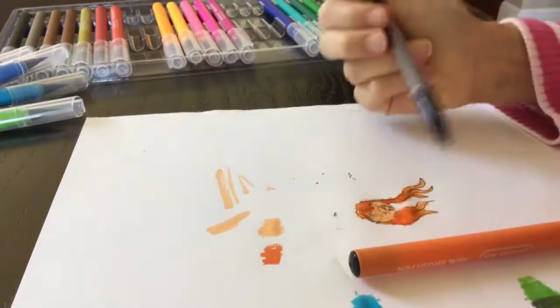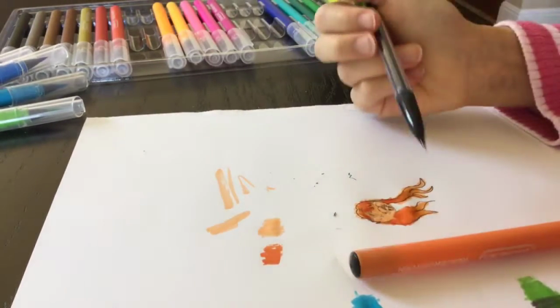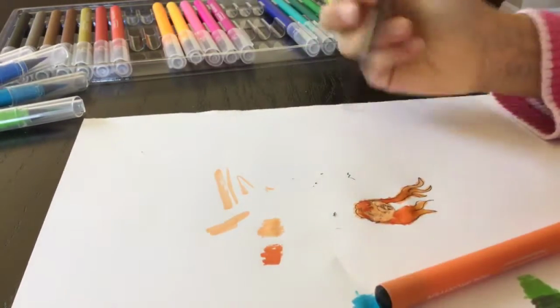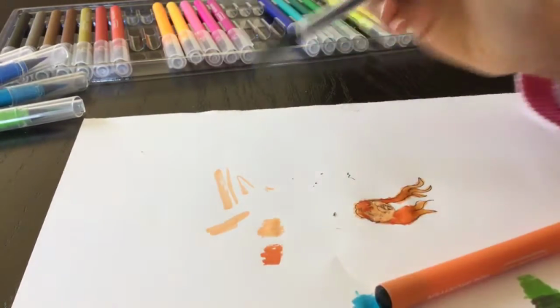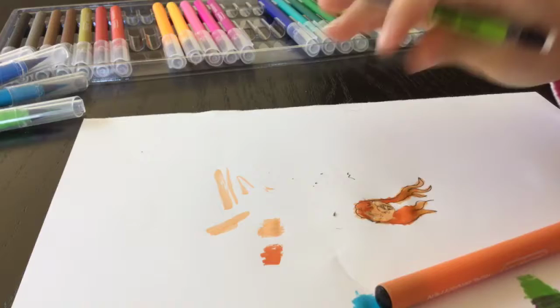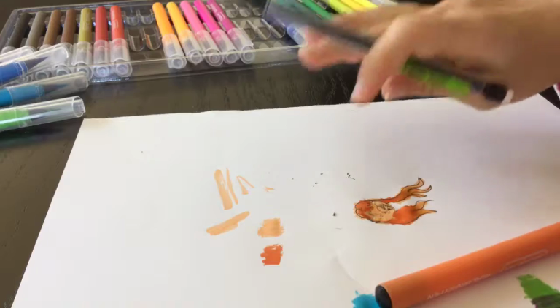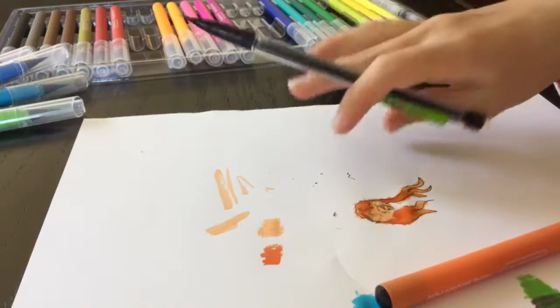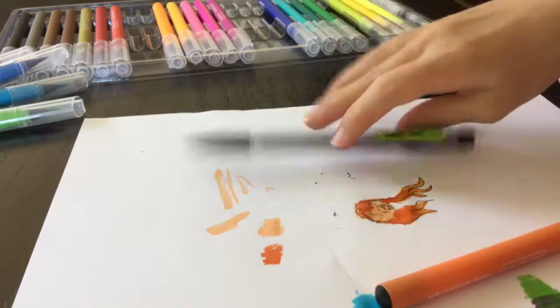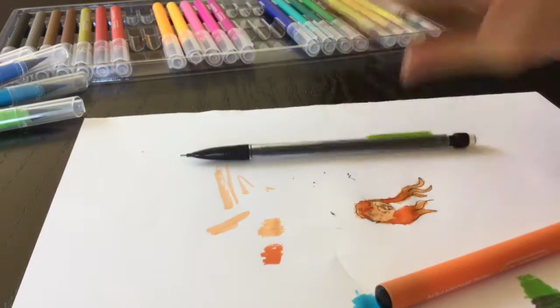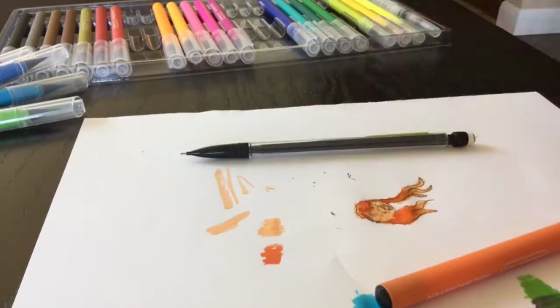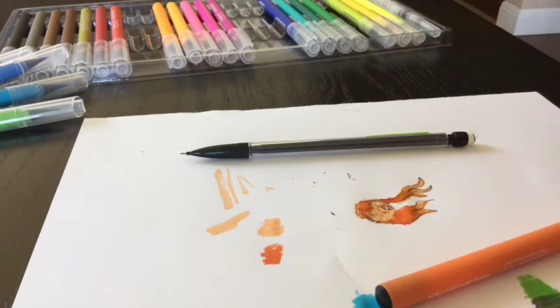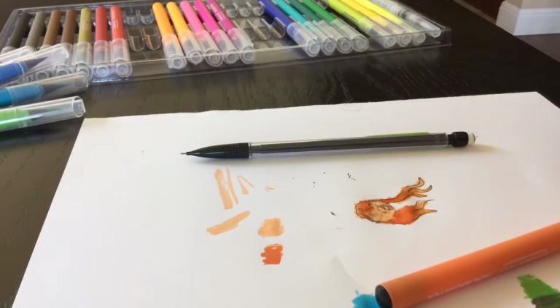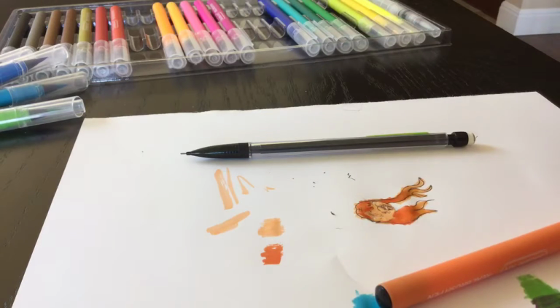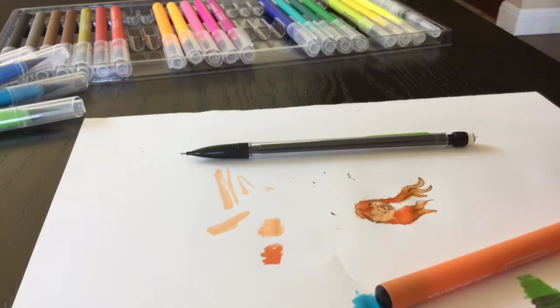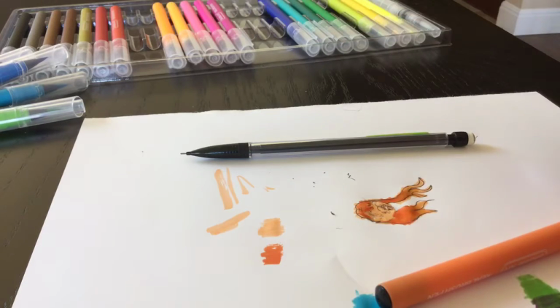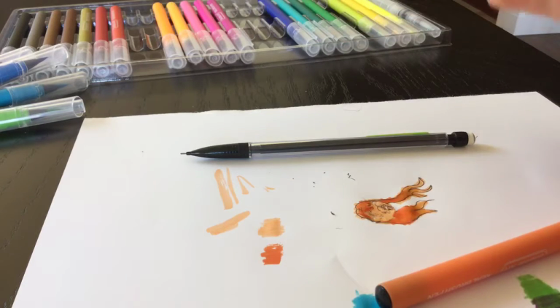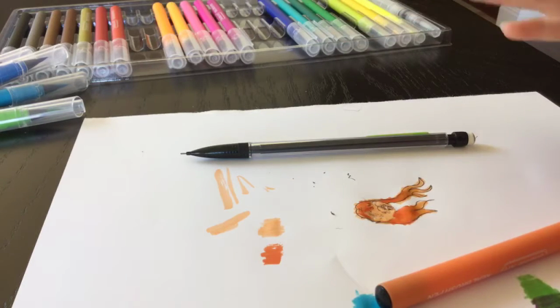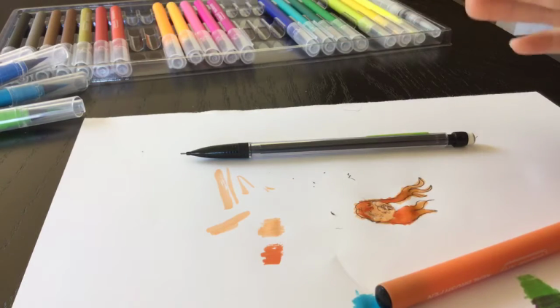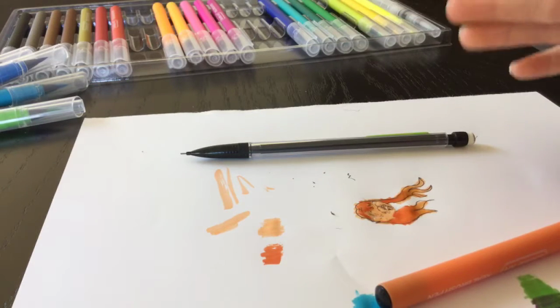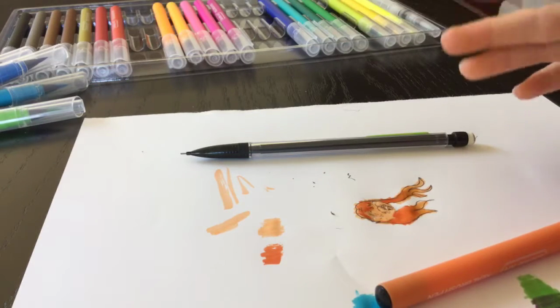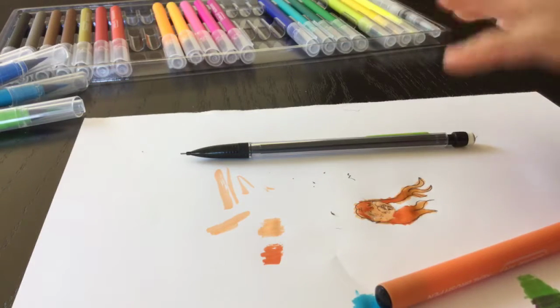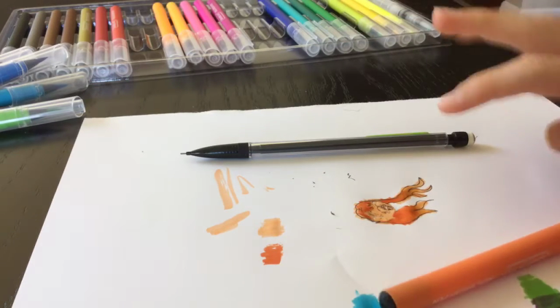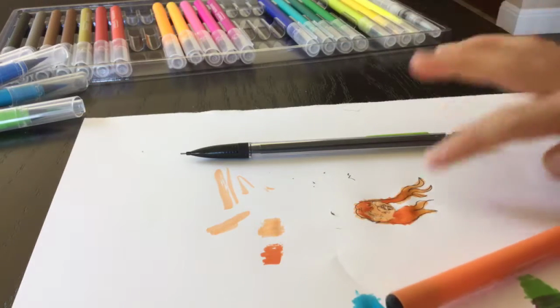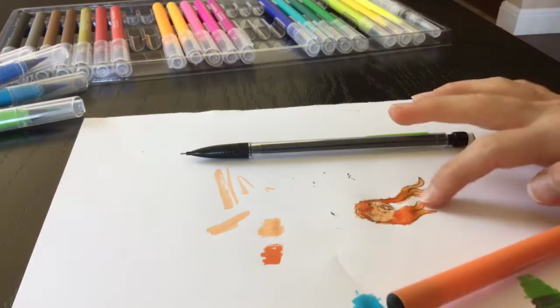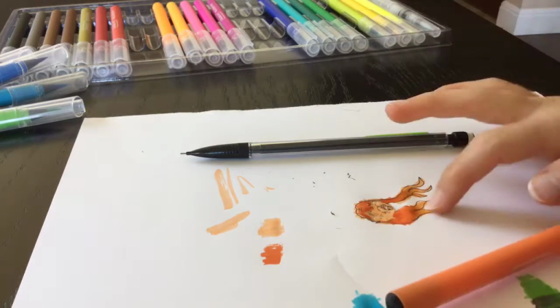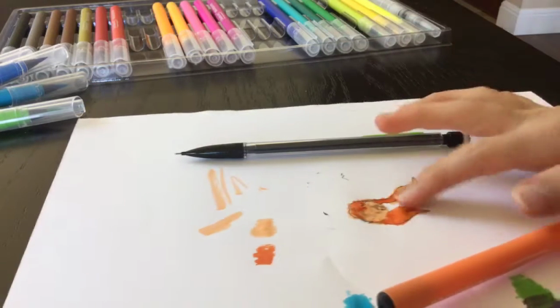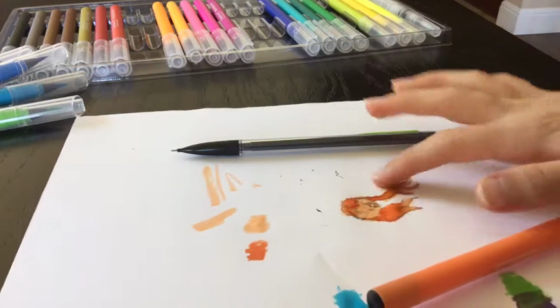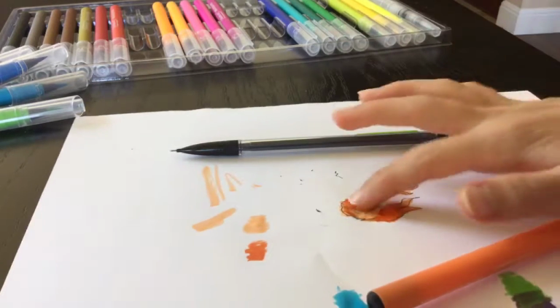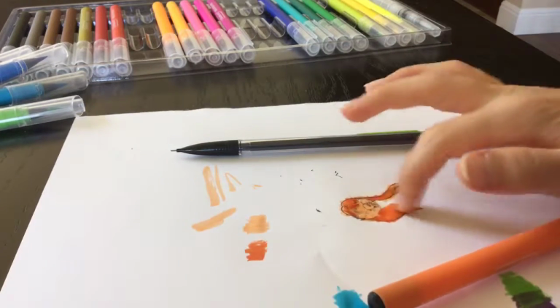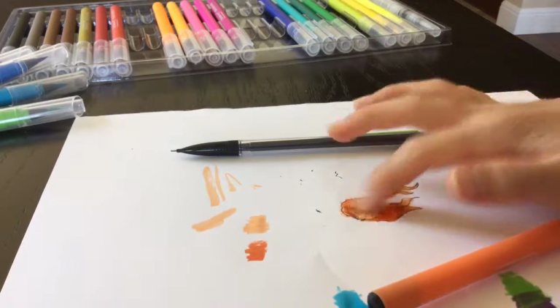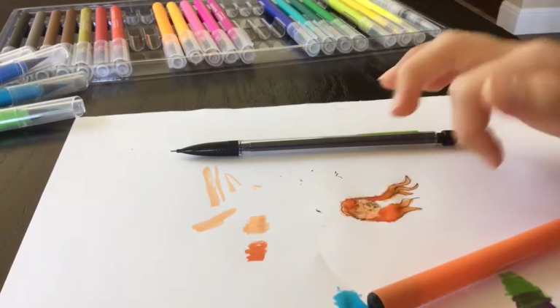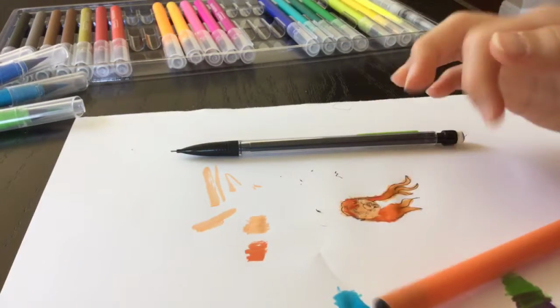Kind of learned that the hard way, but you guys get the idea. And this drawing is really creepy now.